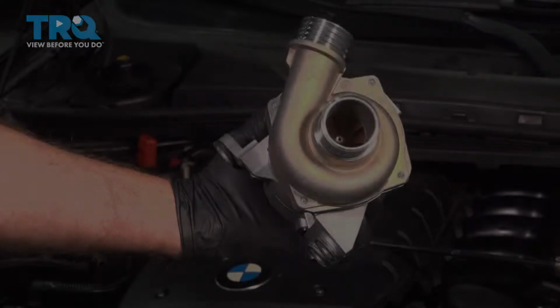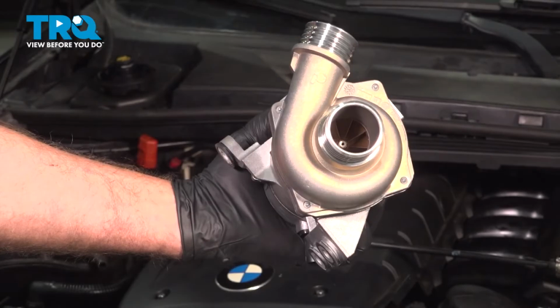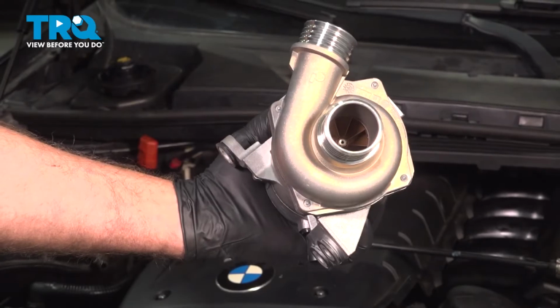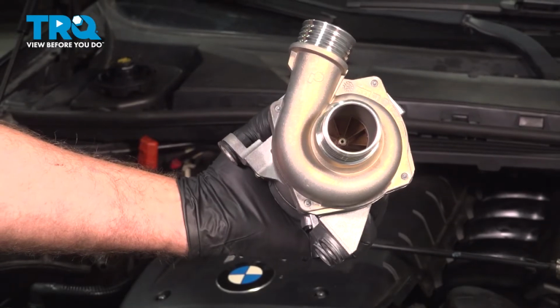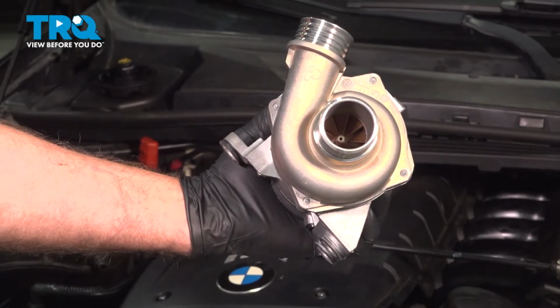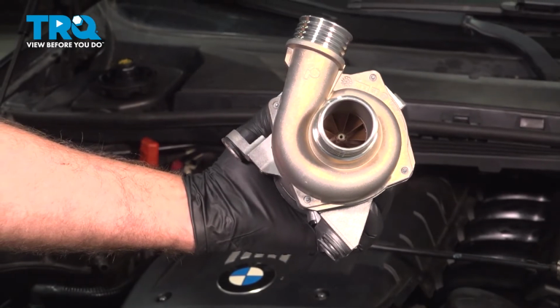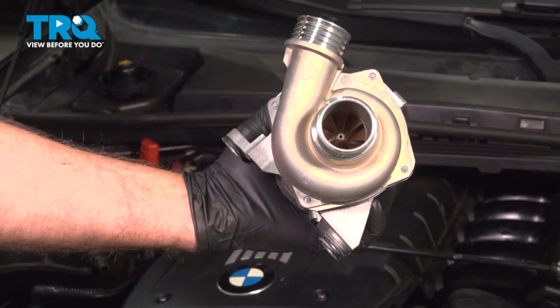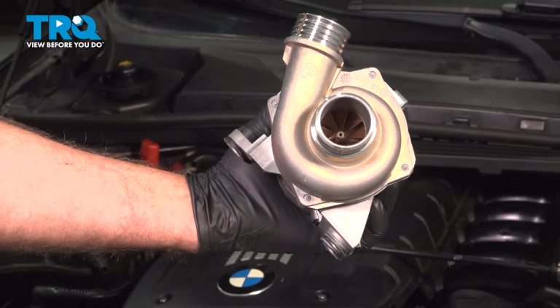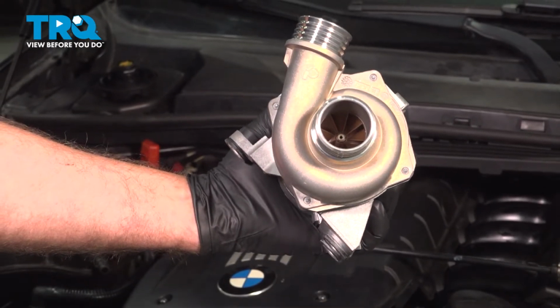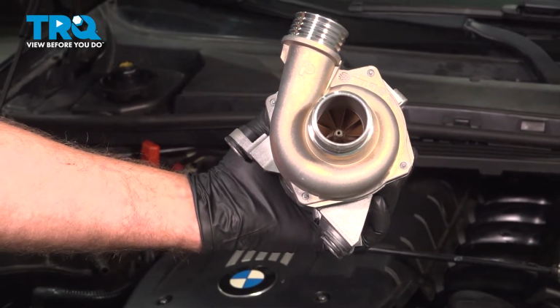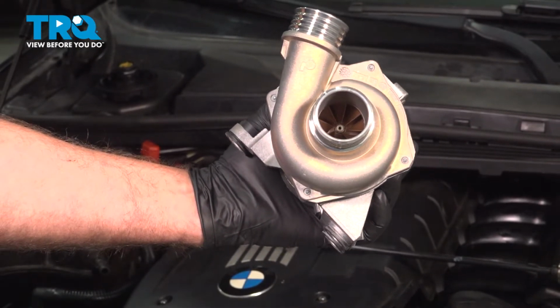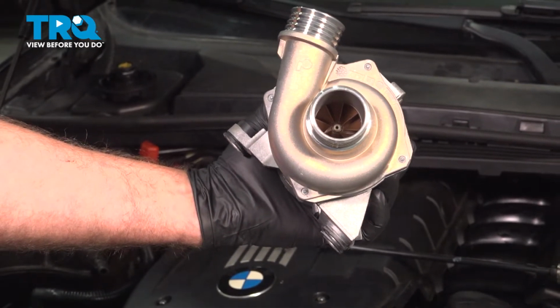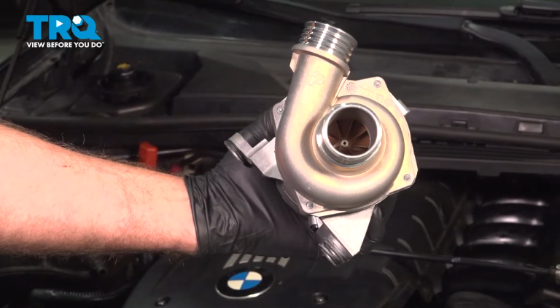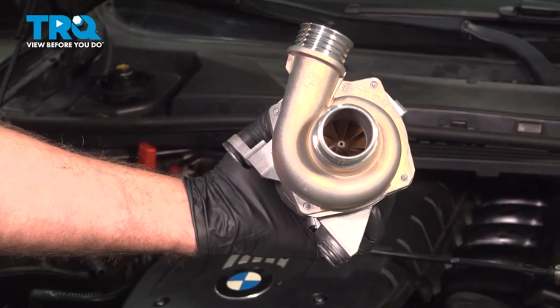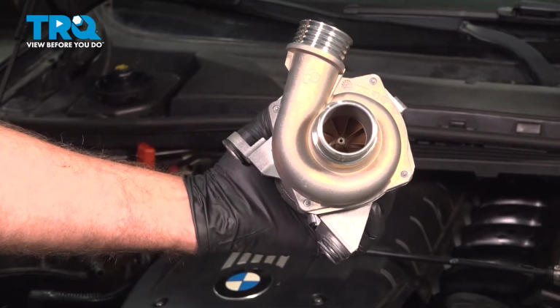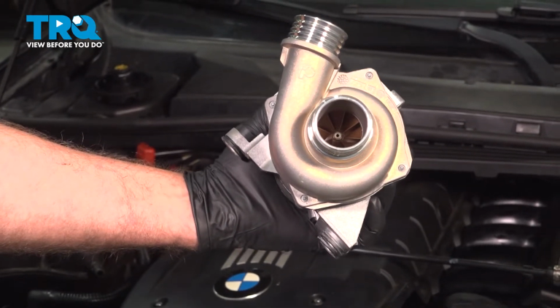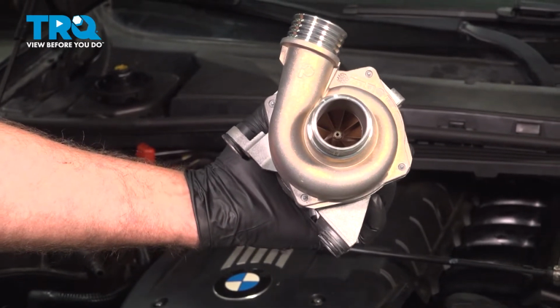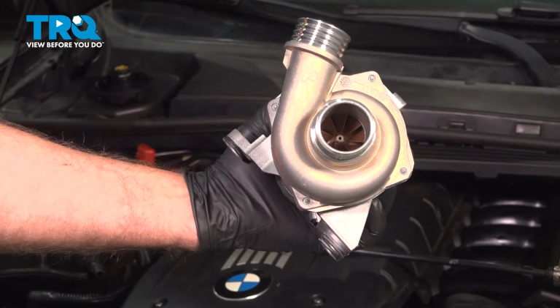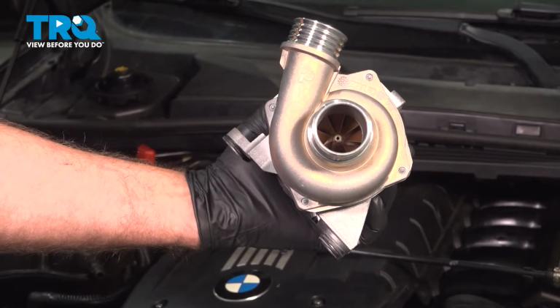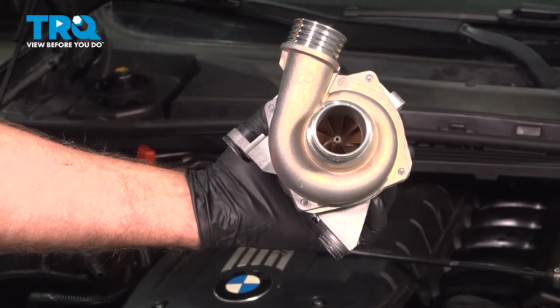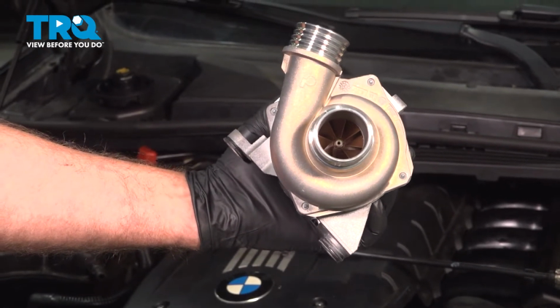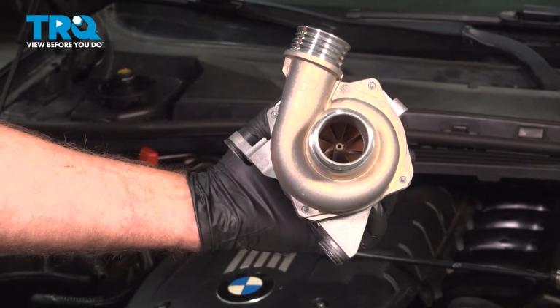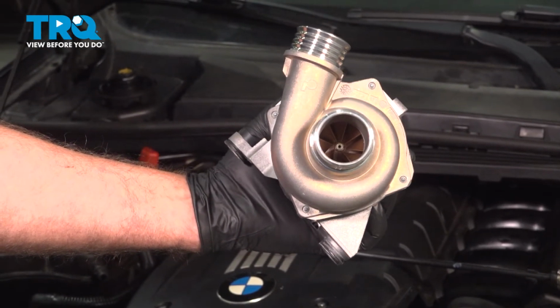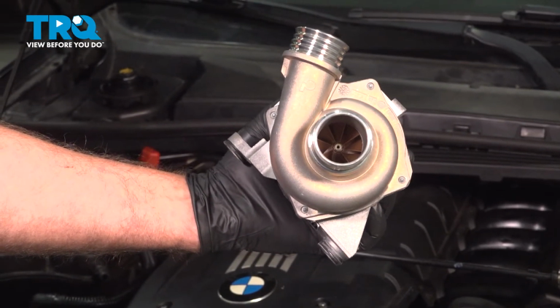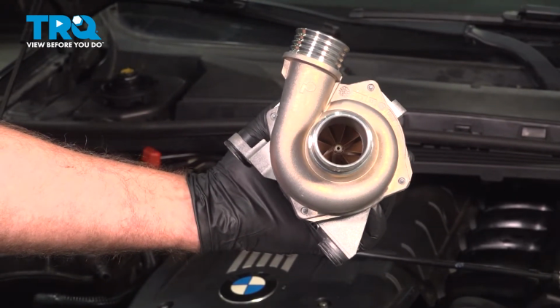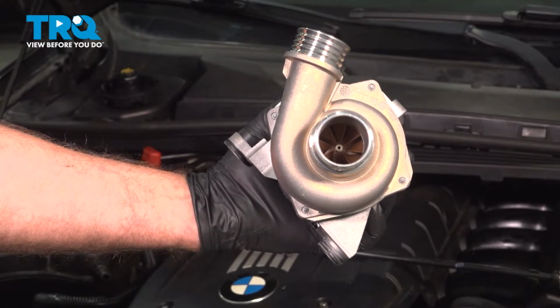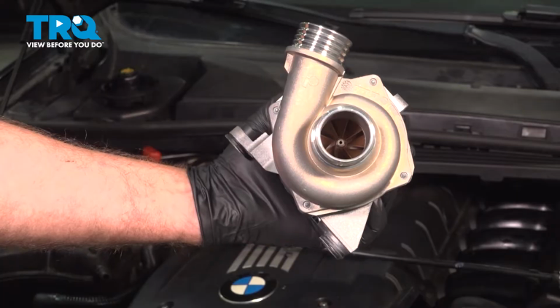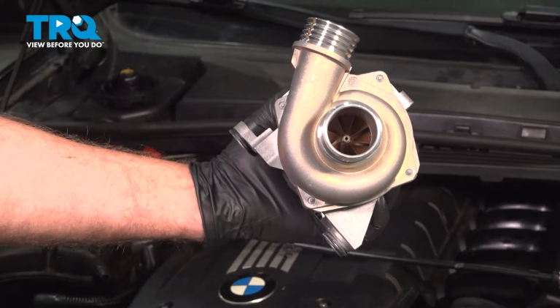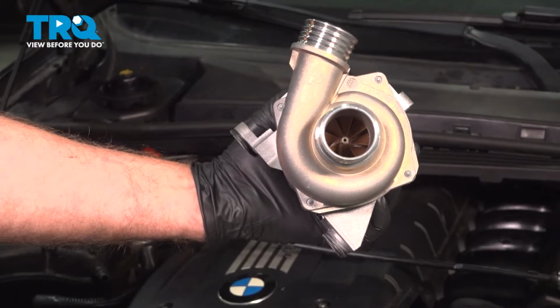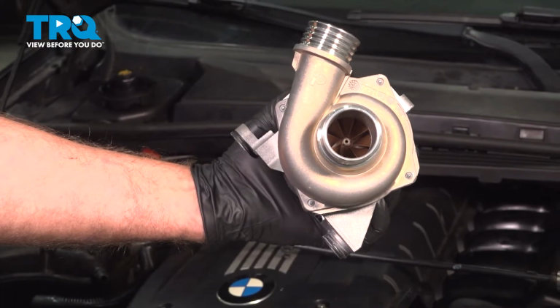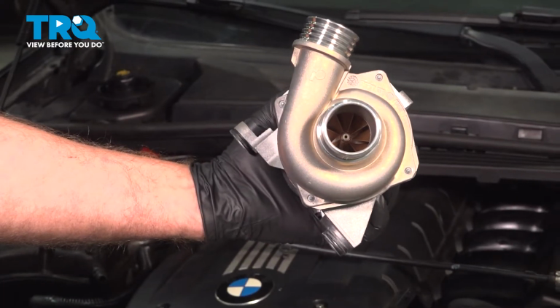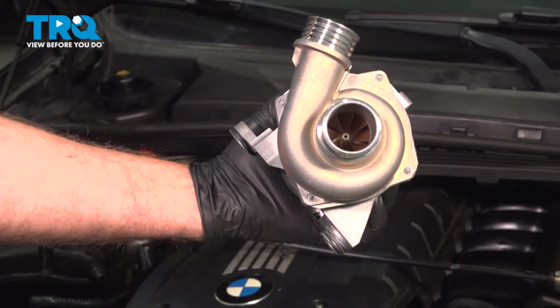In this video, I'm gonna show you how to replace the water pump on this BMW 328i. Let's get into it.